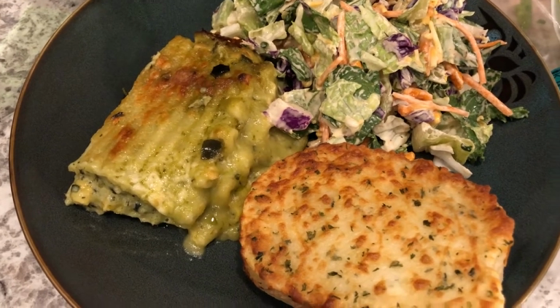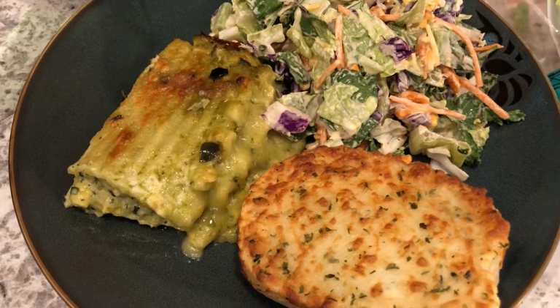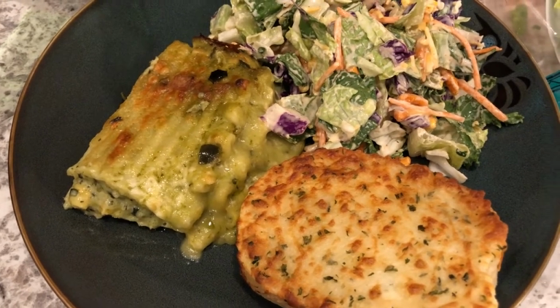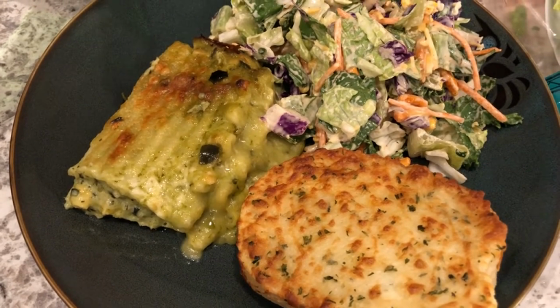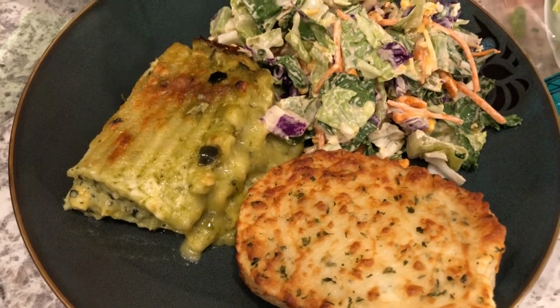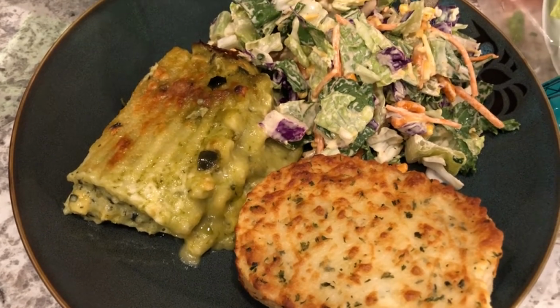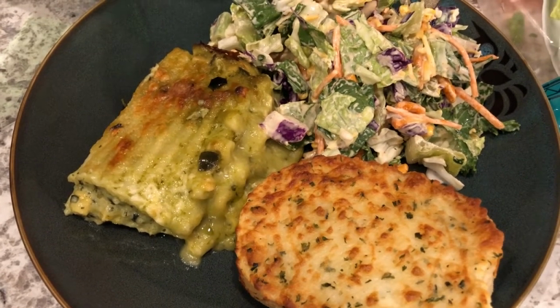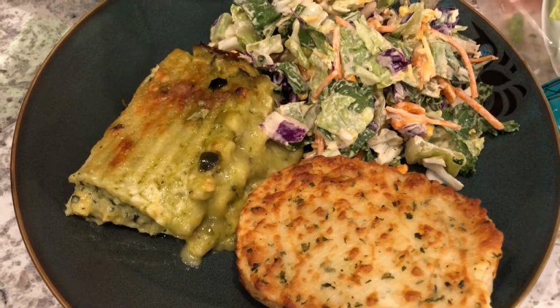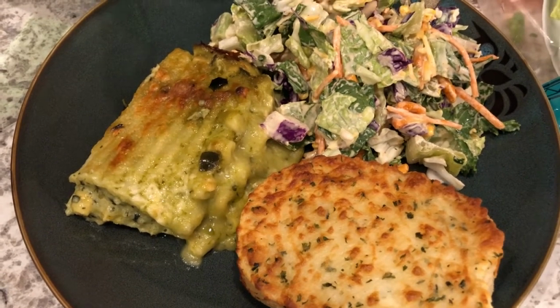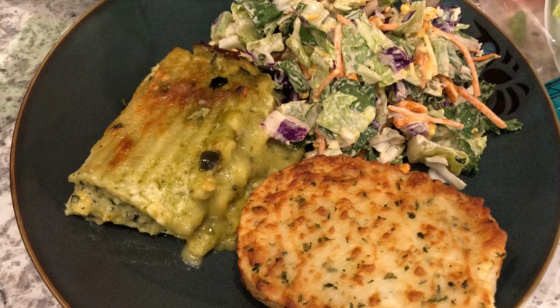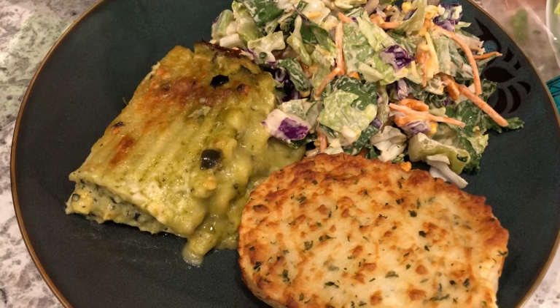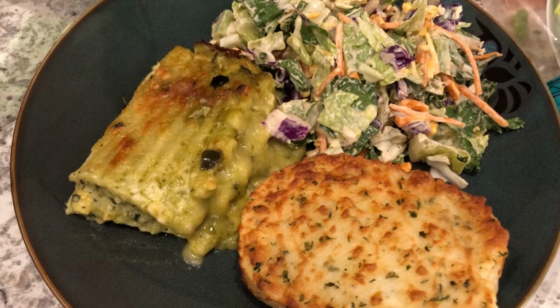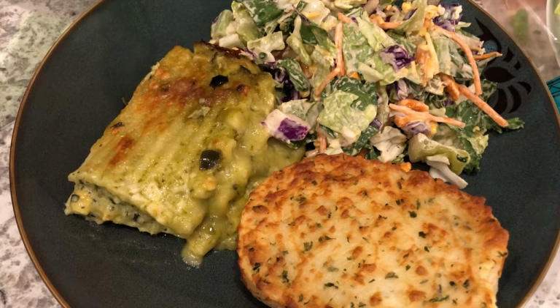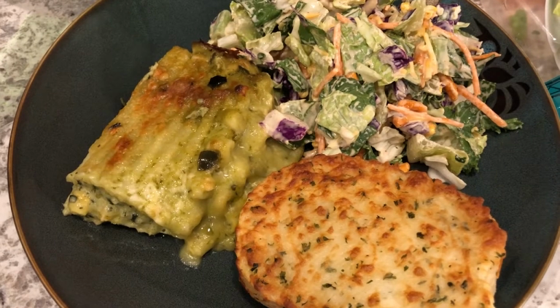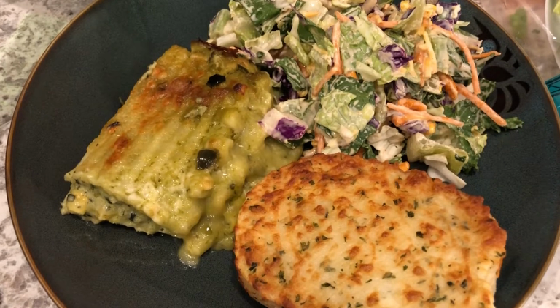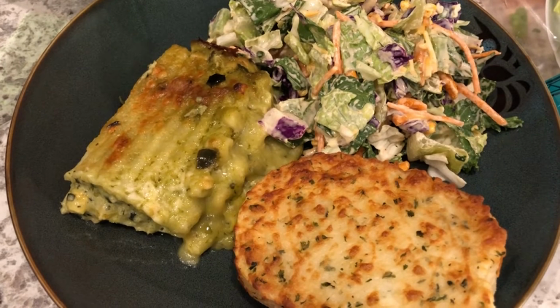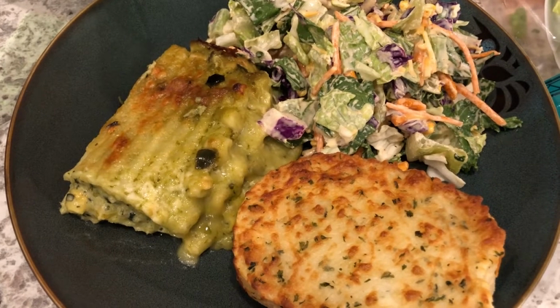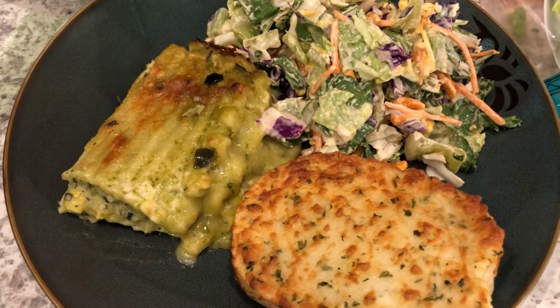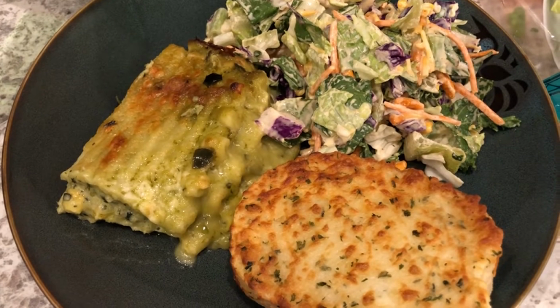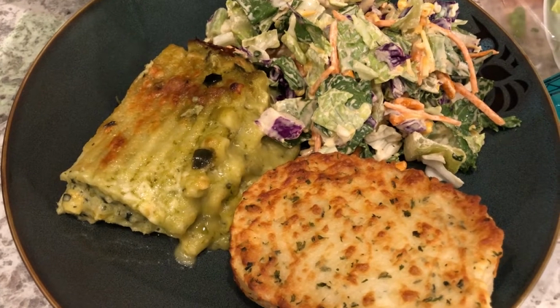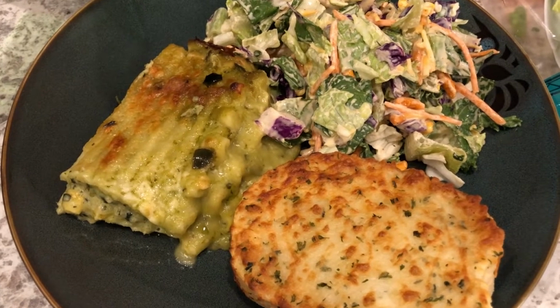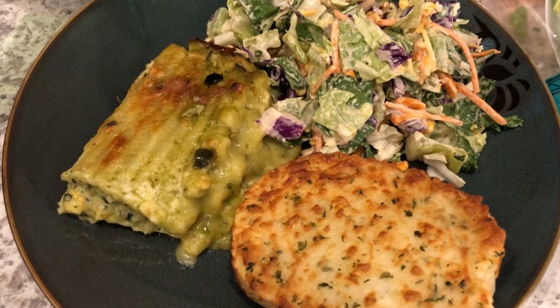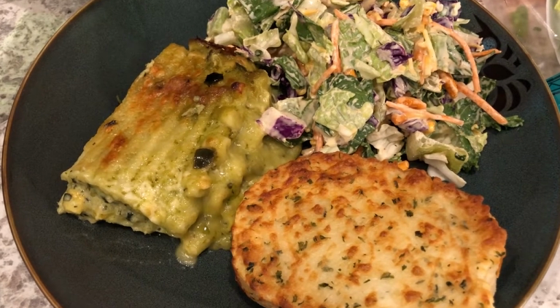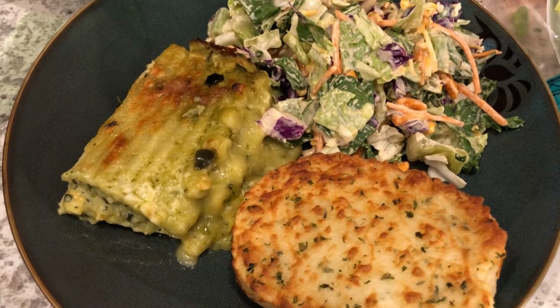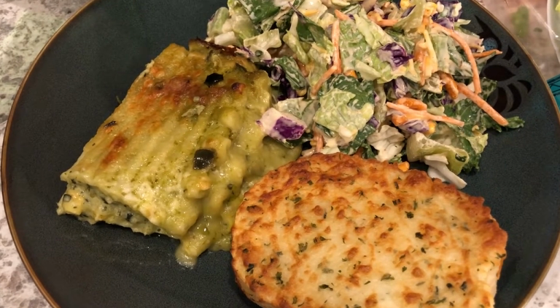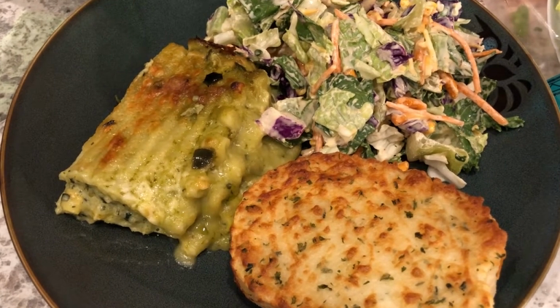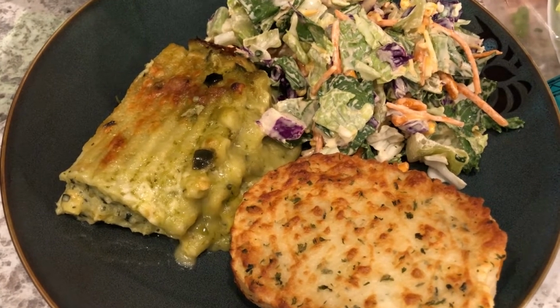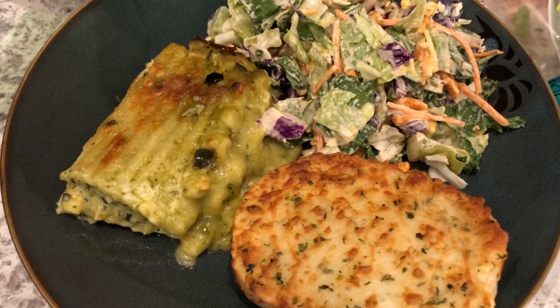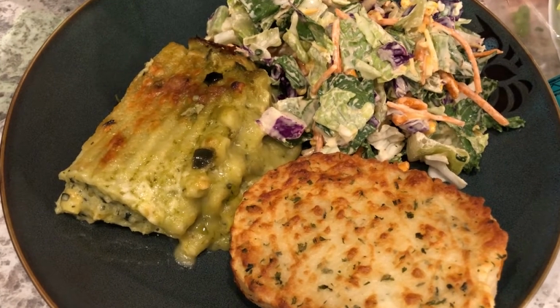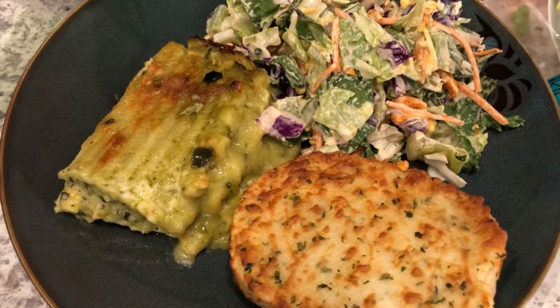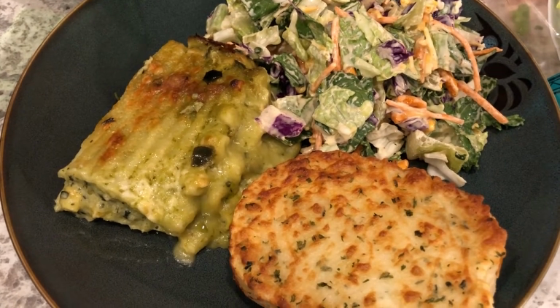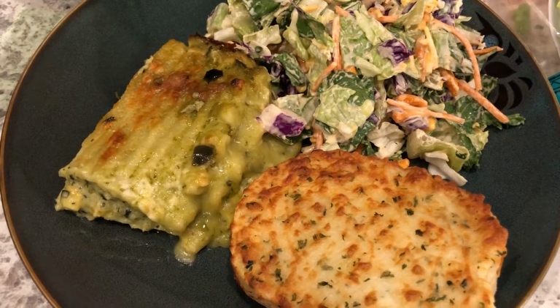So anyway, this is what we are having for dinner tonight and we'll see you guys next time.